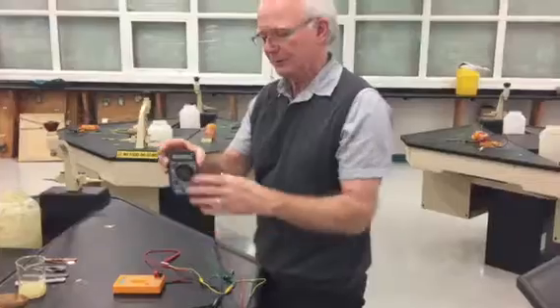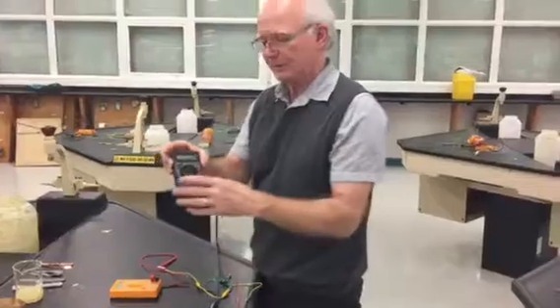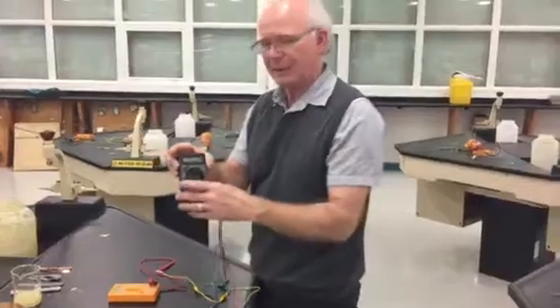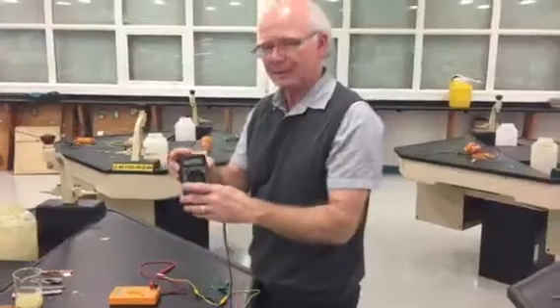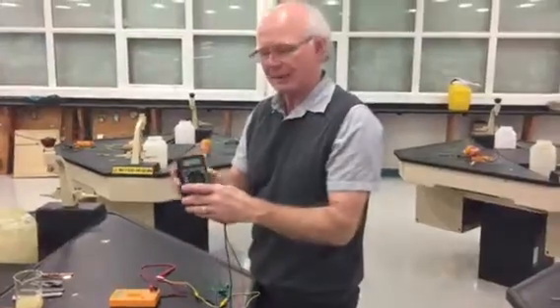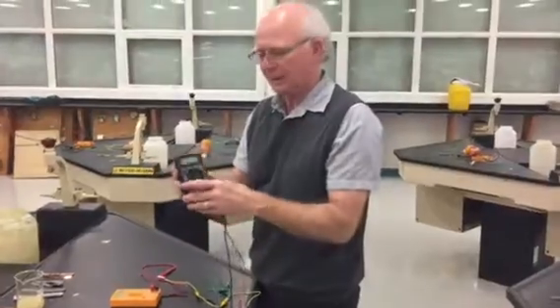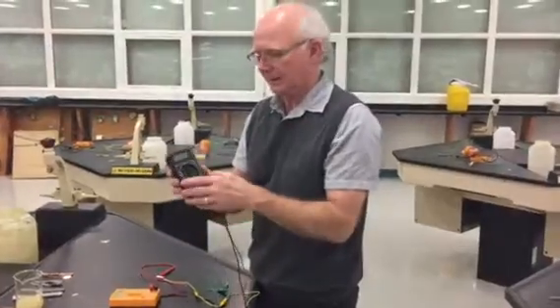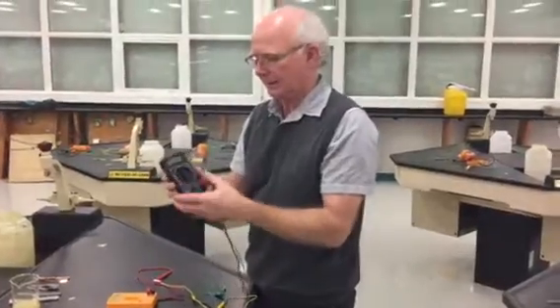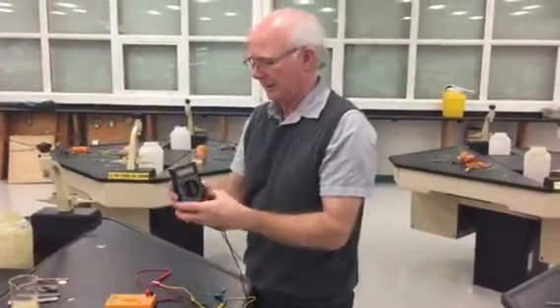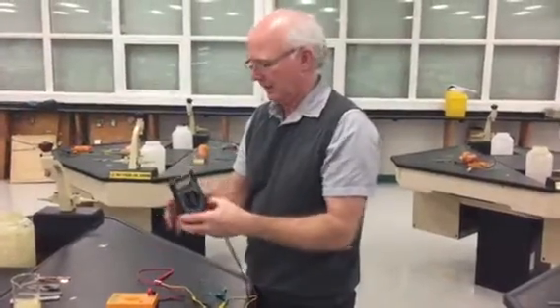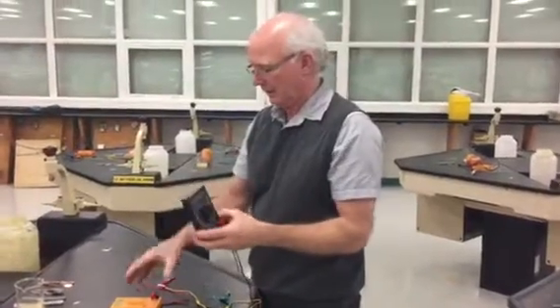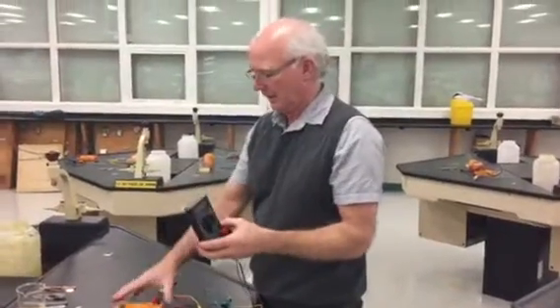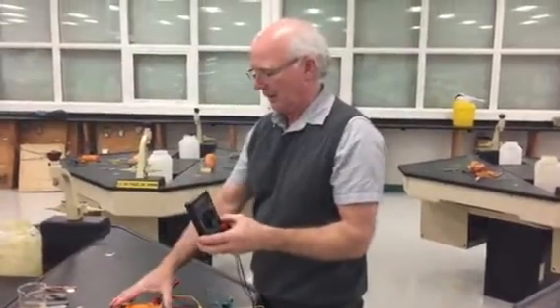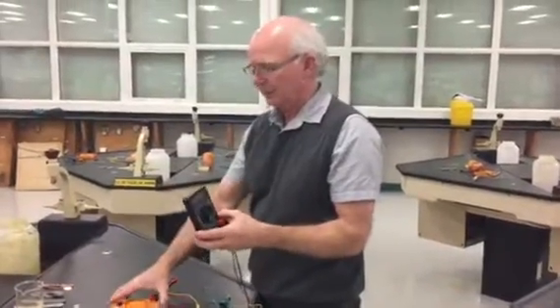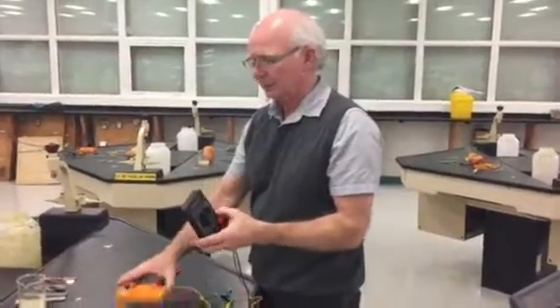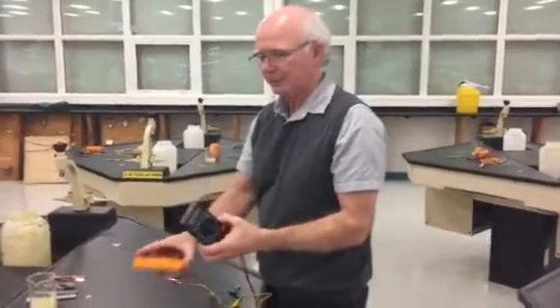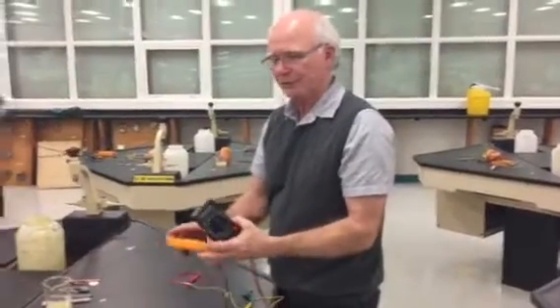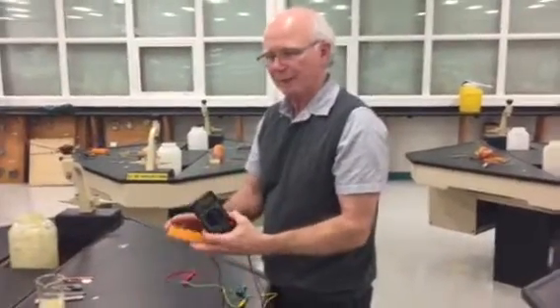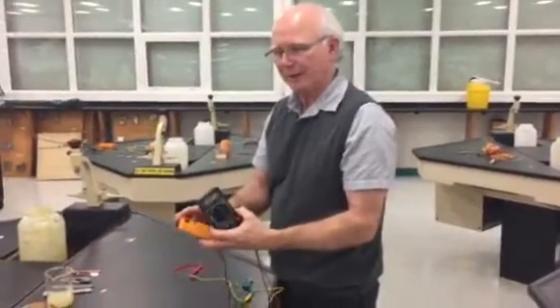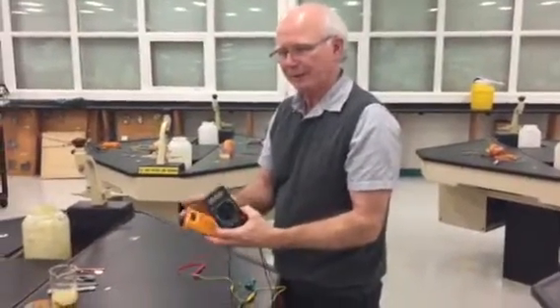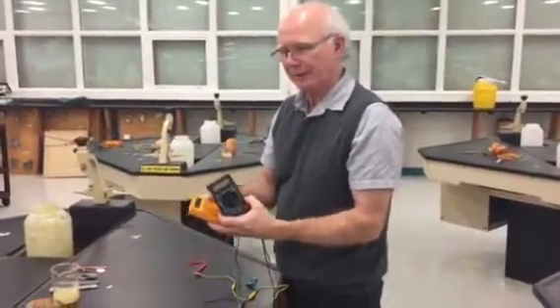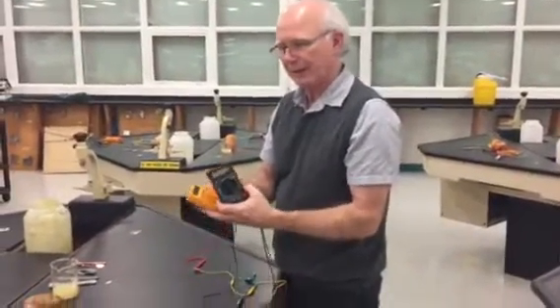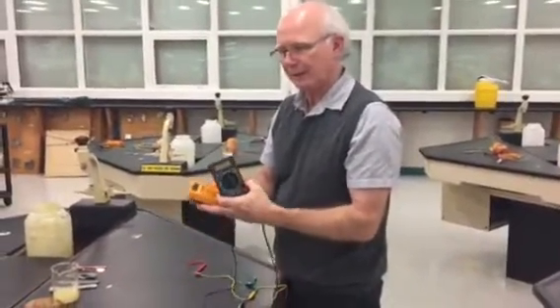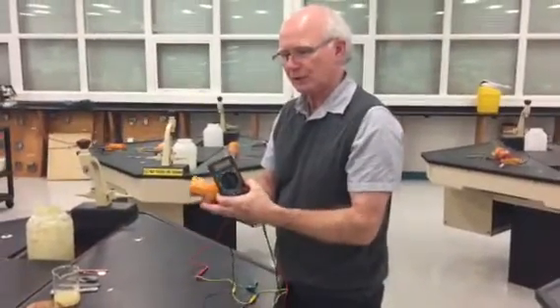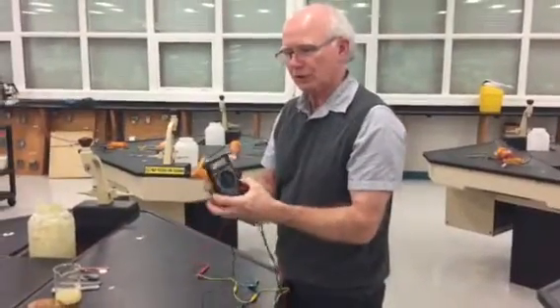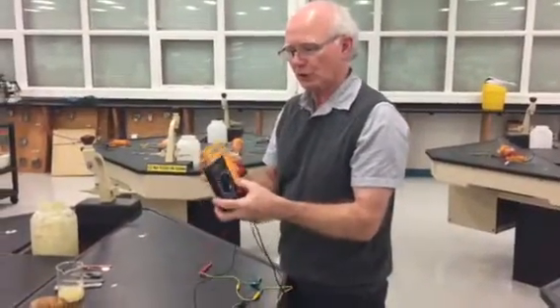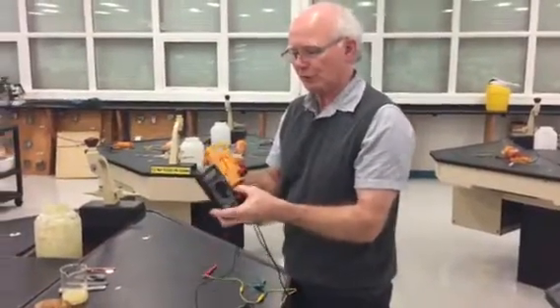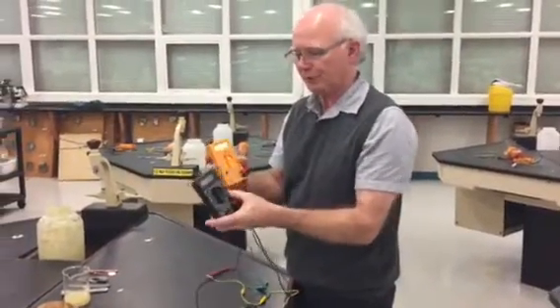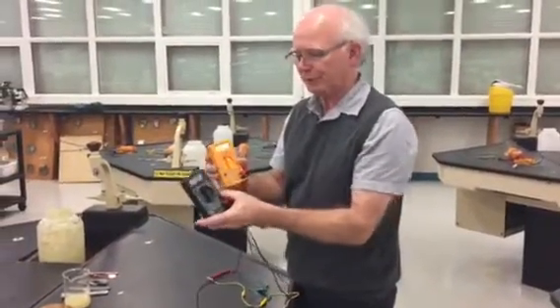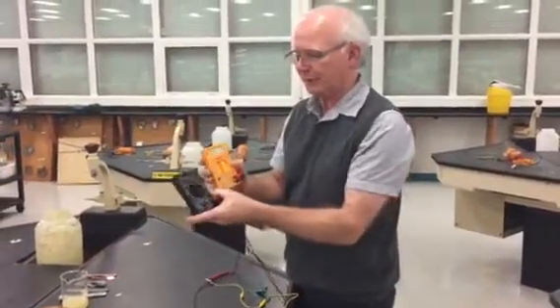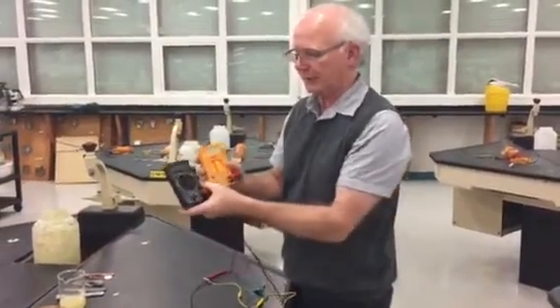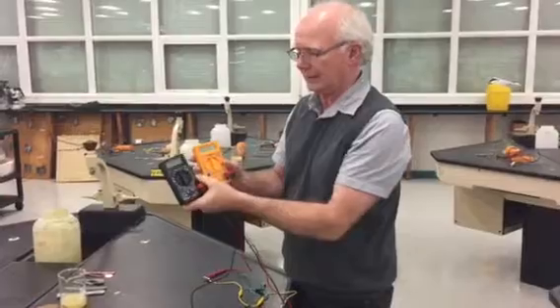Good morning, Science 9. We're going to do a fruit battery today. I'm just going to show you a few things.